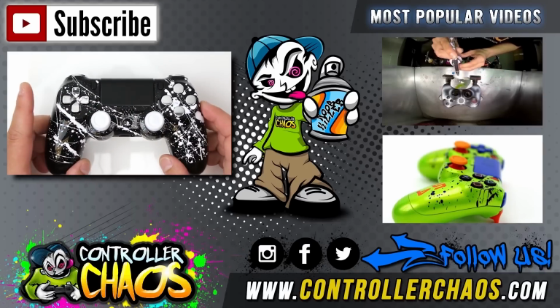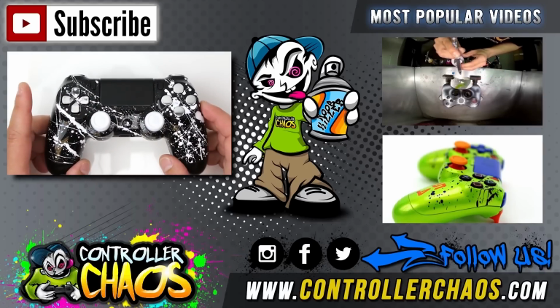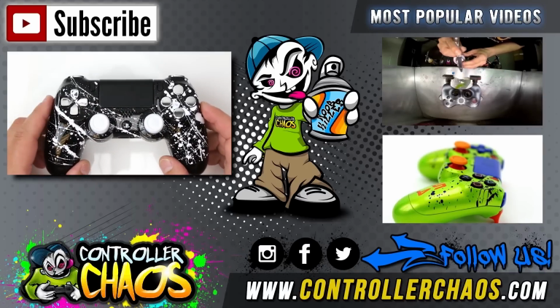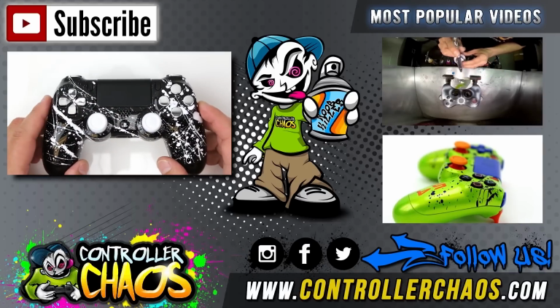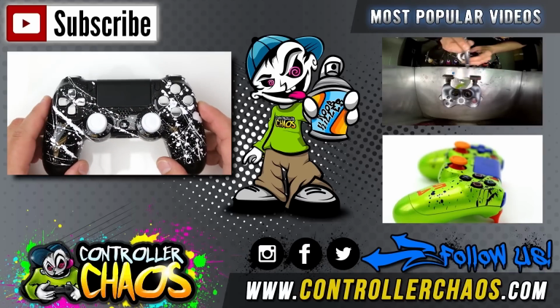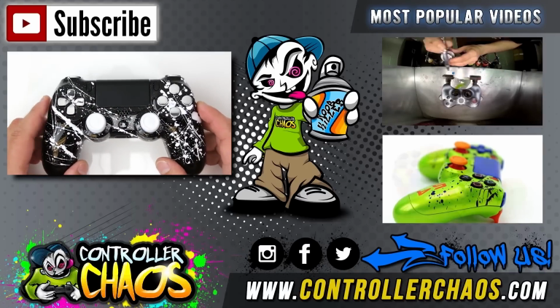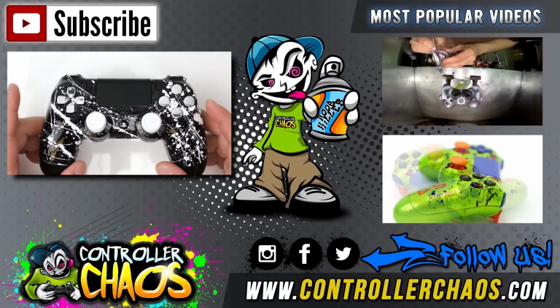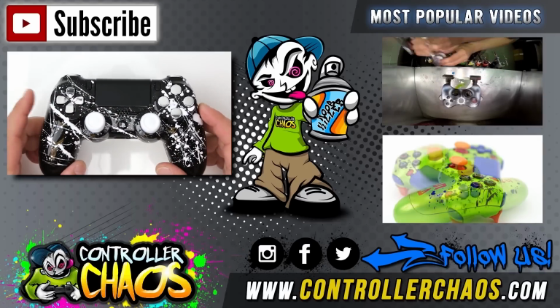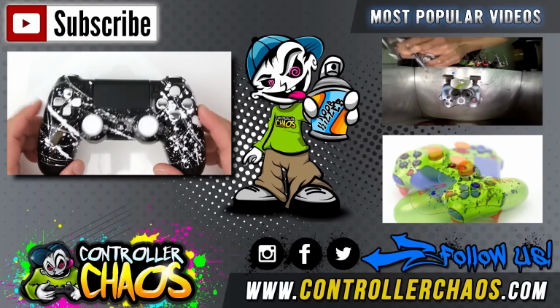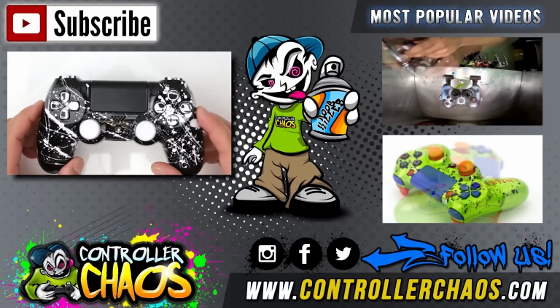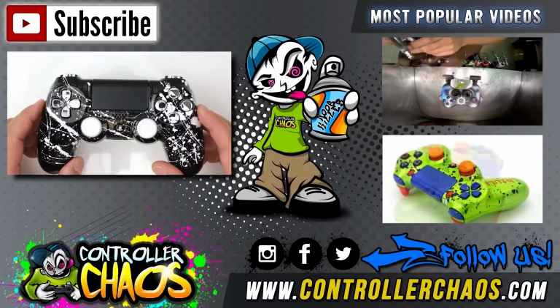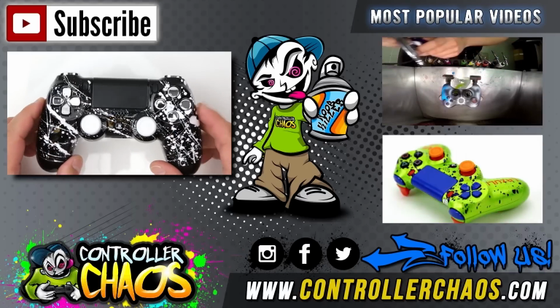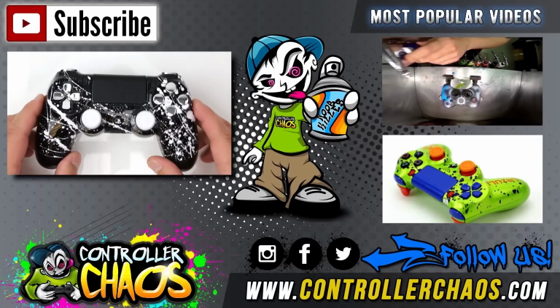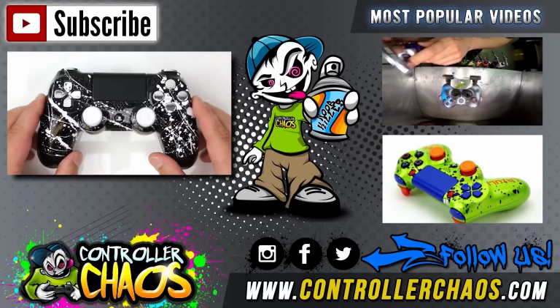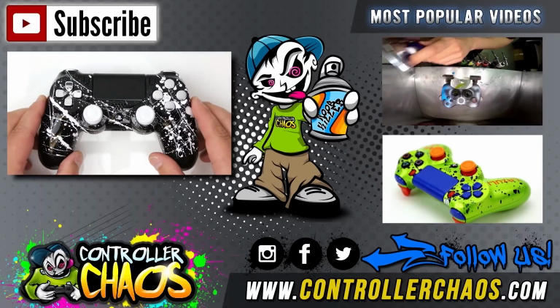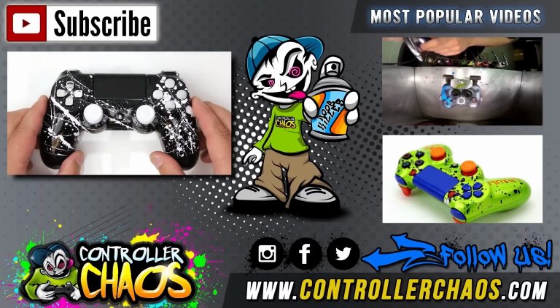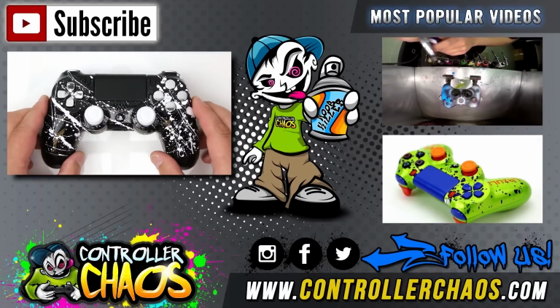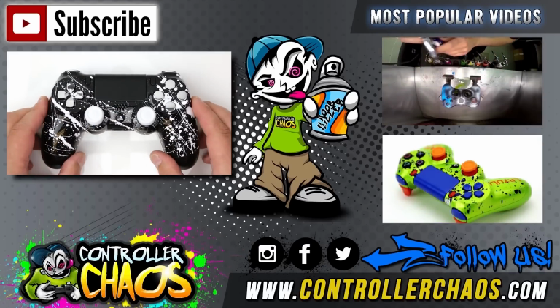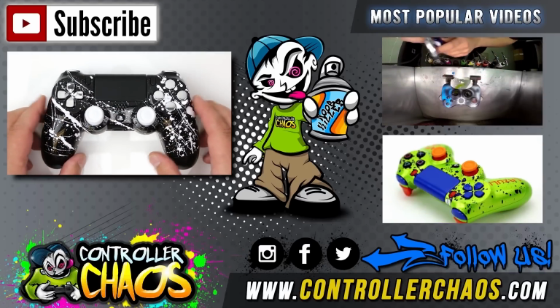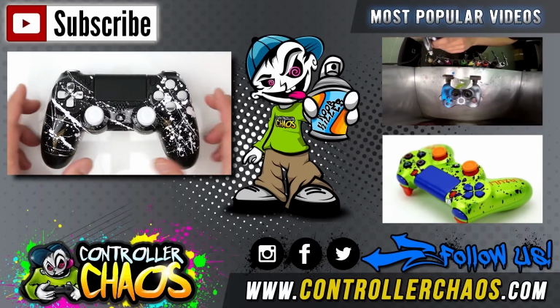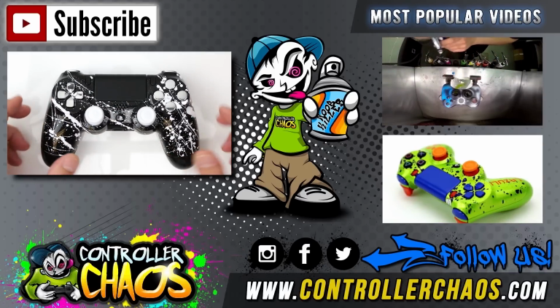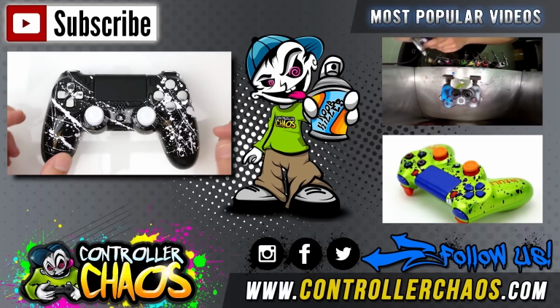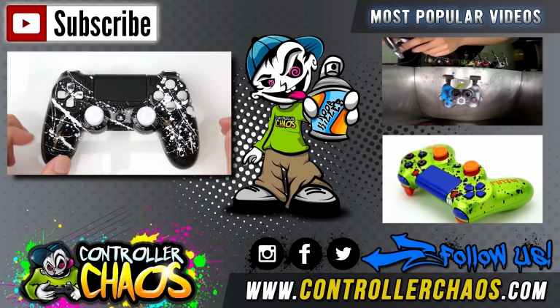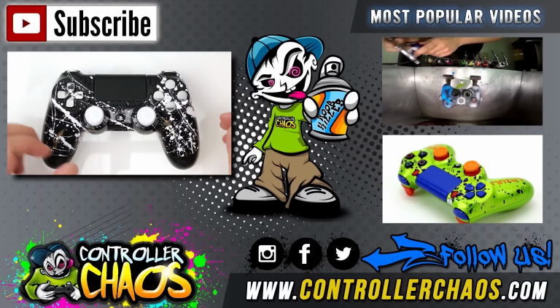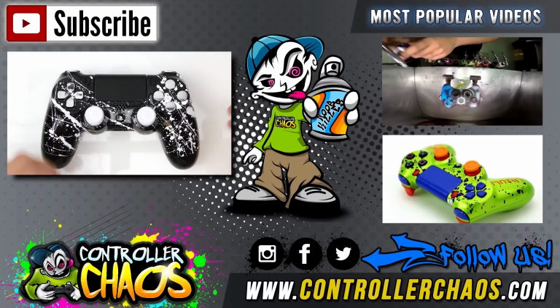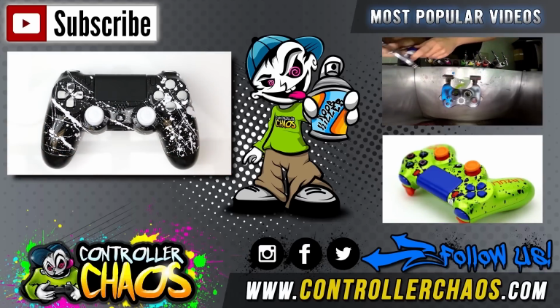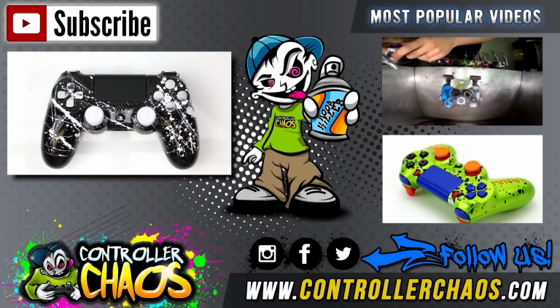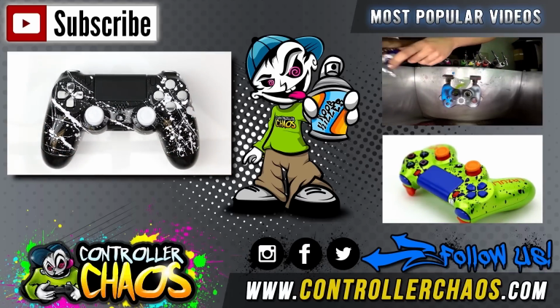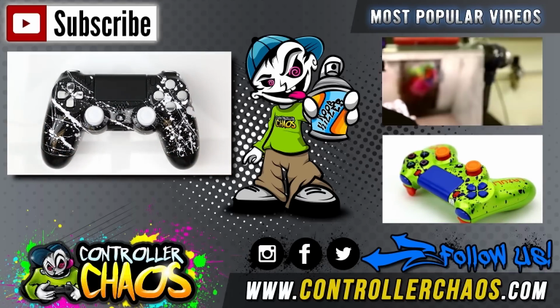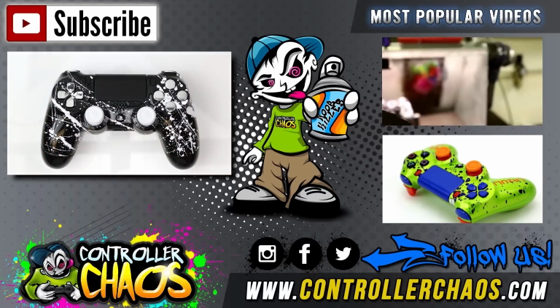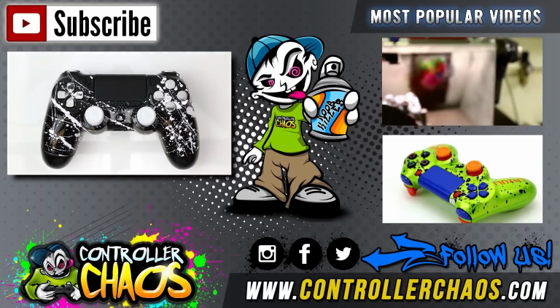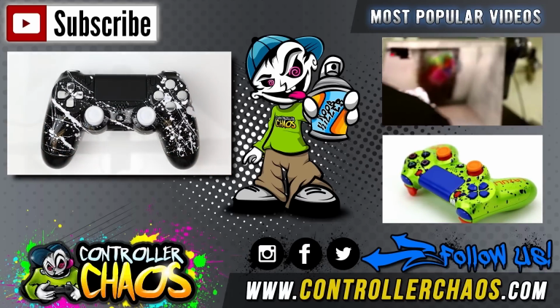Click subscribe, stay up to date guys. I'm Evan, we'll catch you next episode. Thank you for watching.